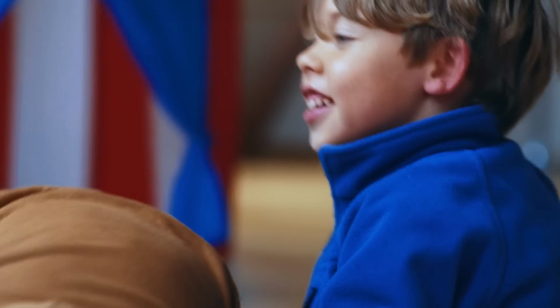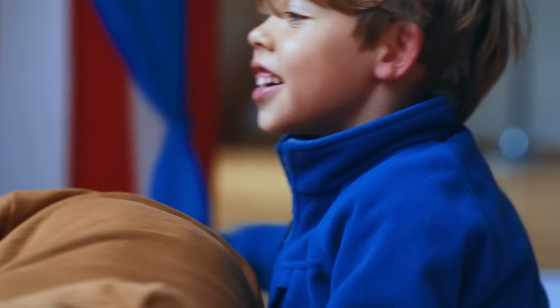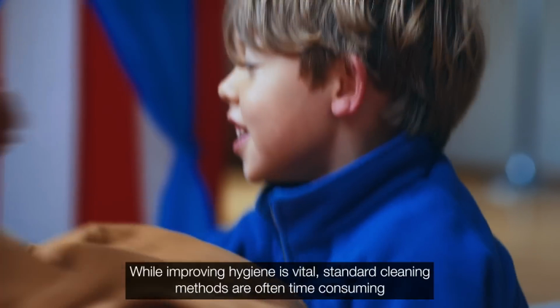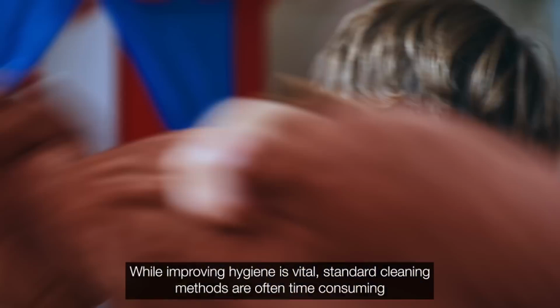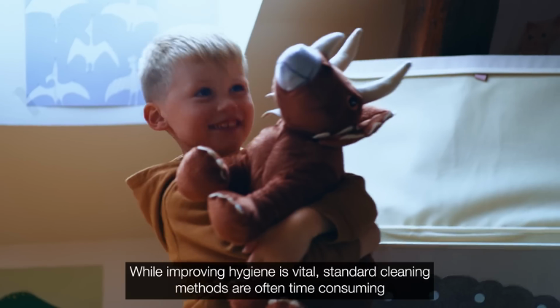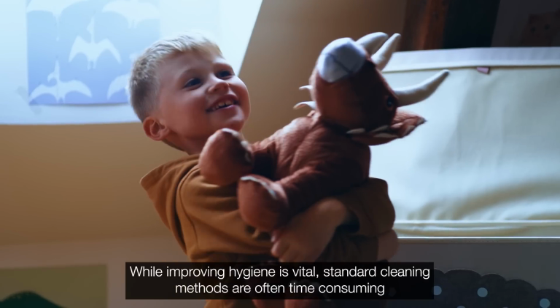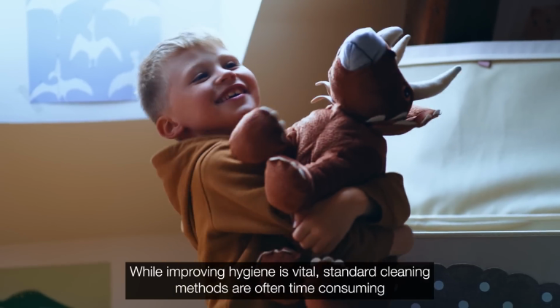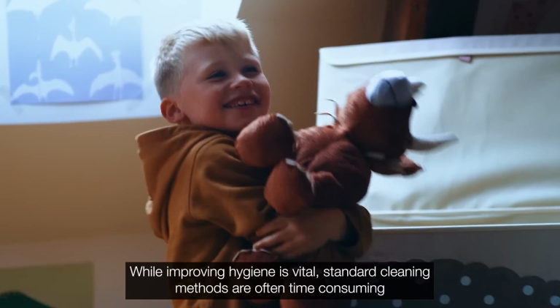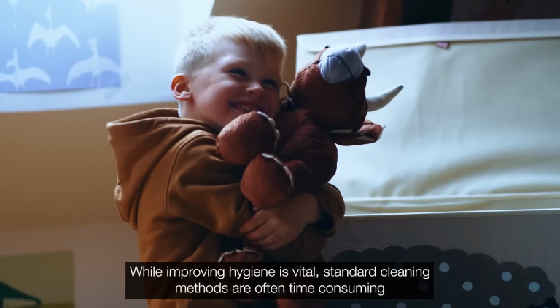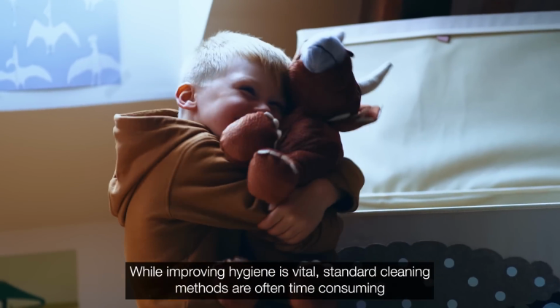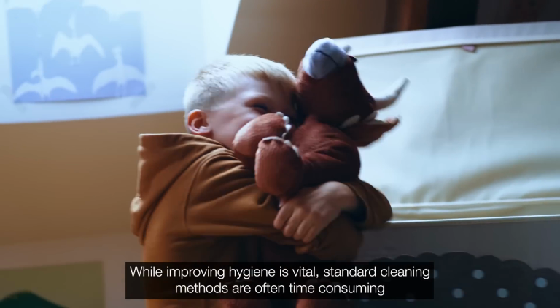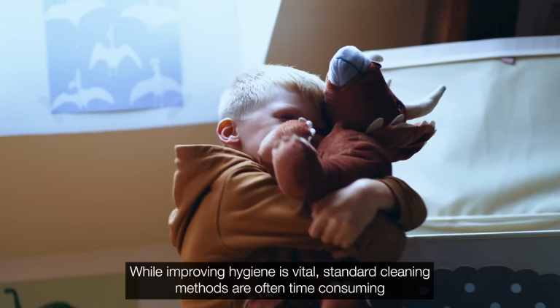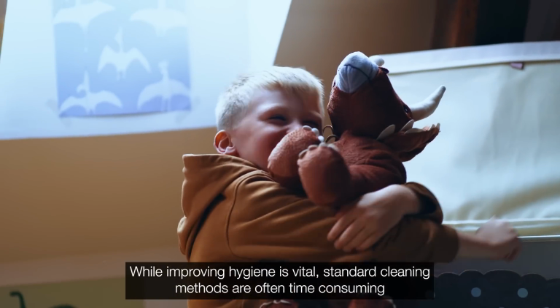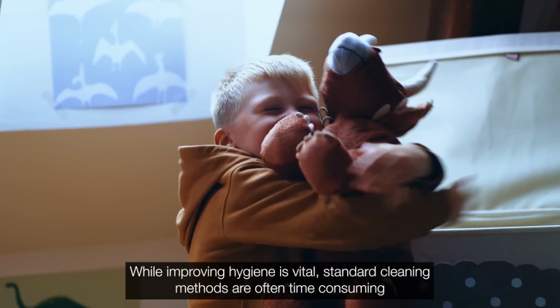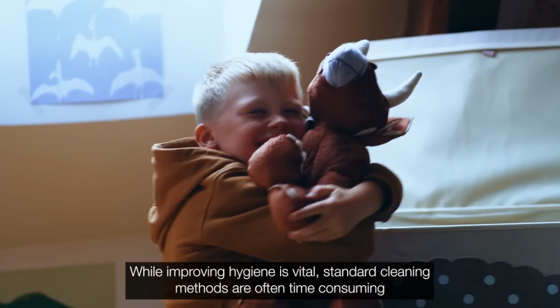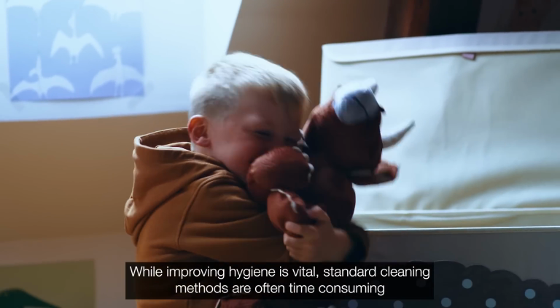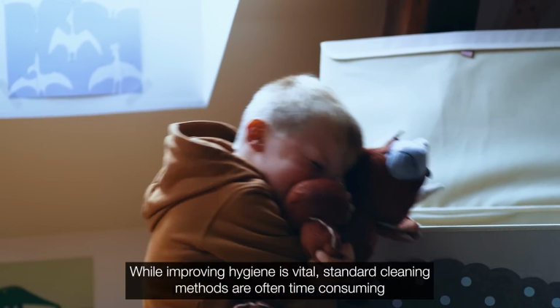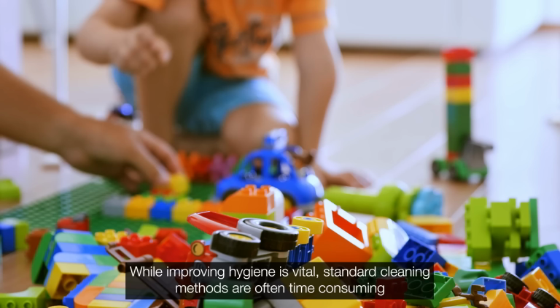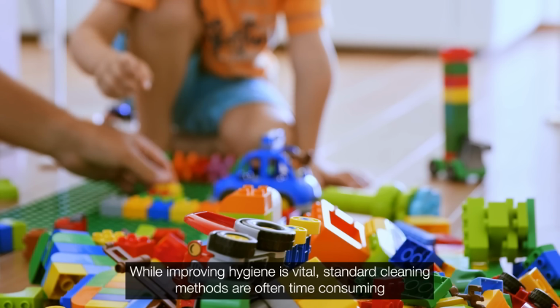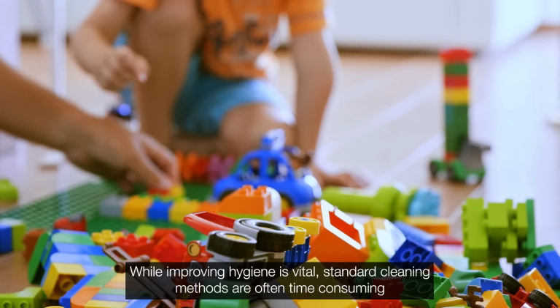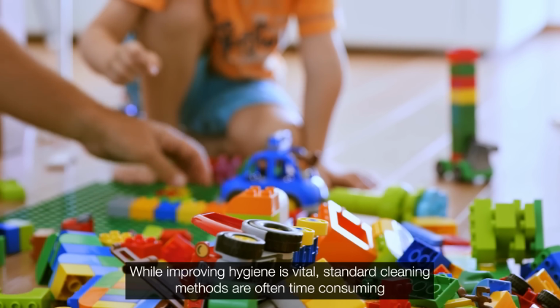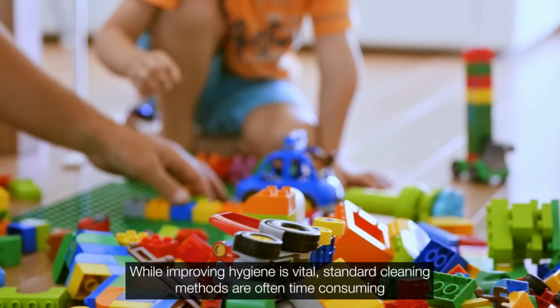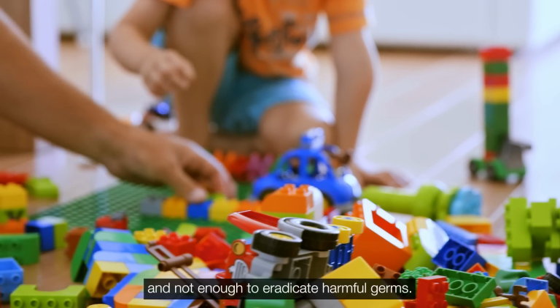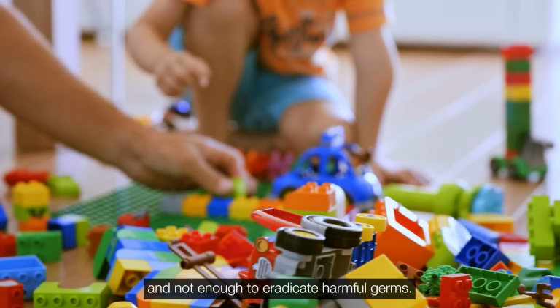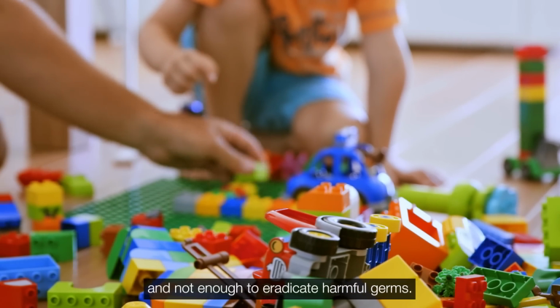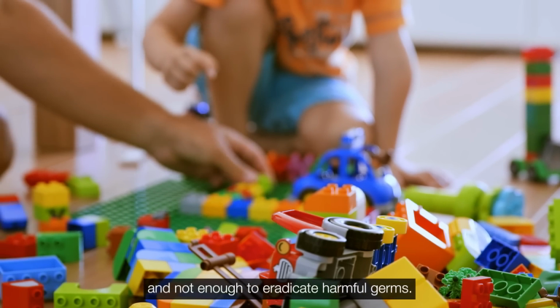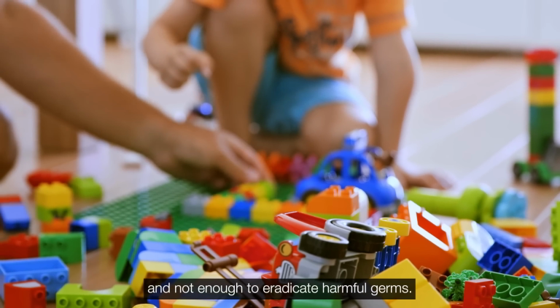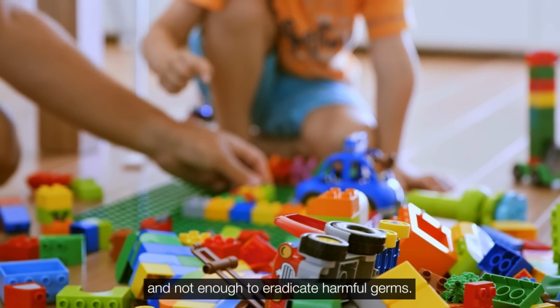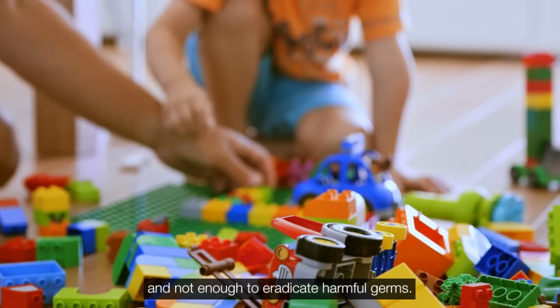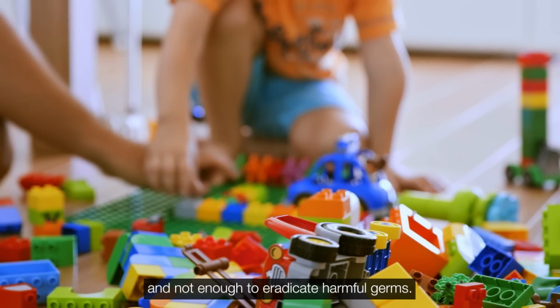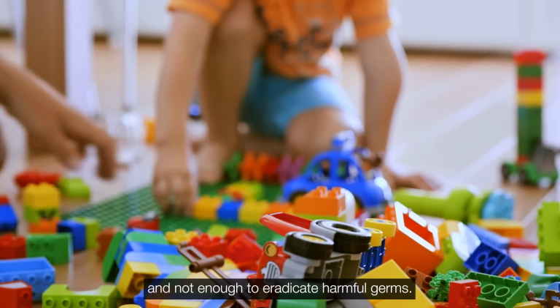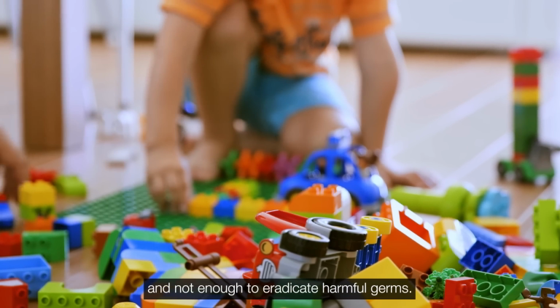While improving hygiene is vital, standard cleaning methods are often time-consuming and not enough to eradicate harmful germs.